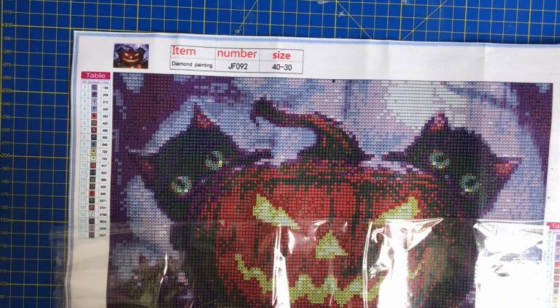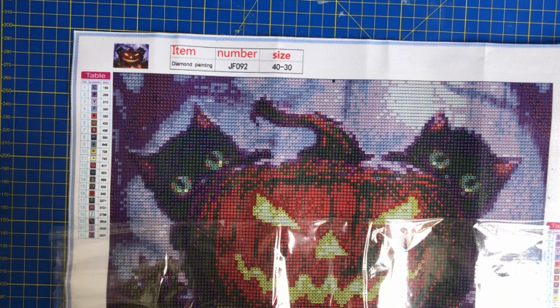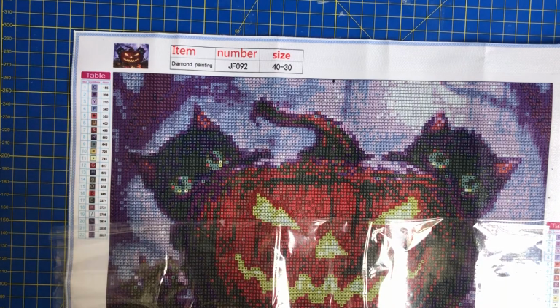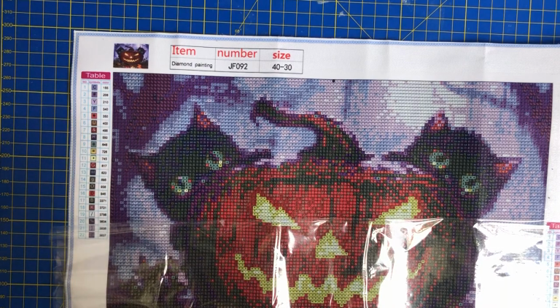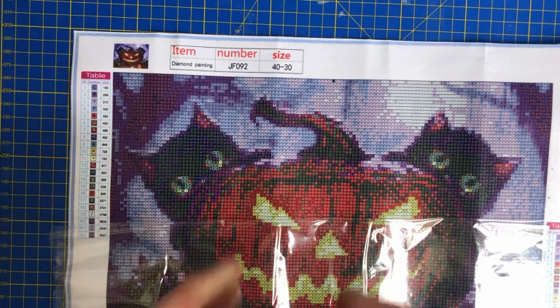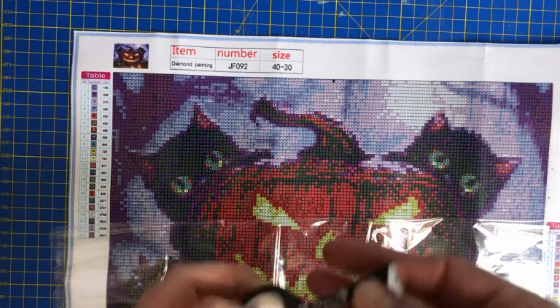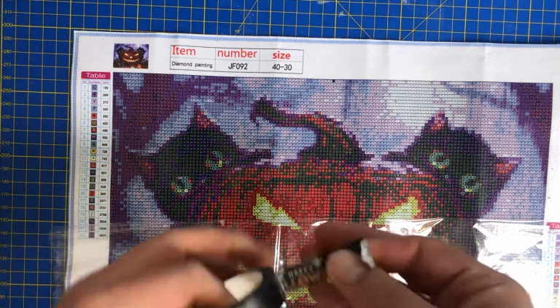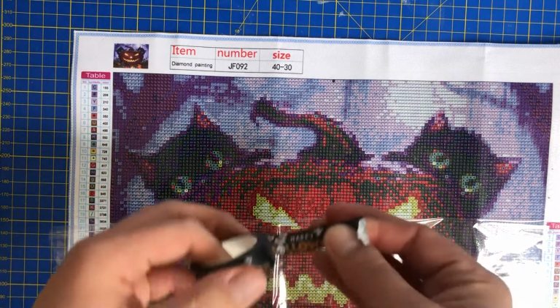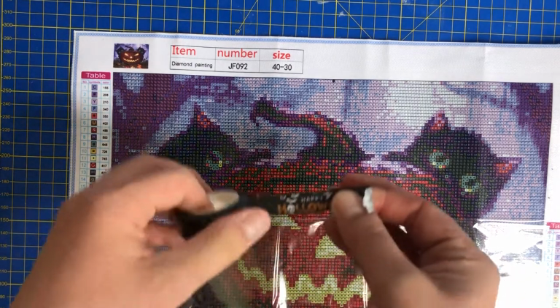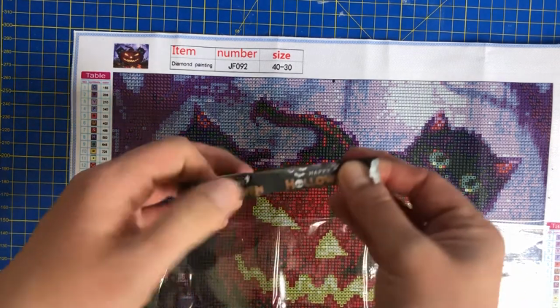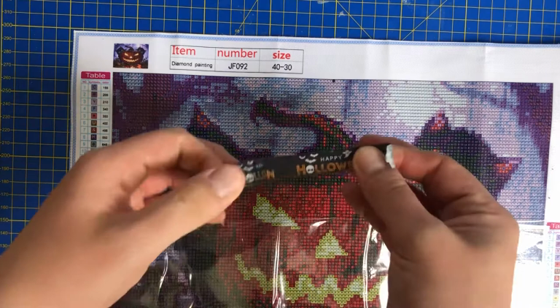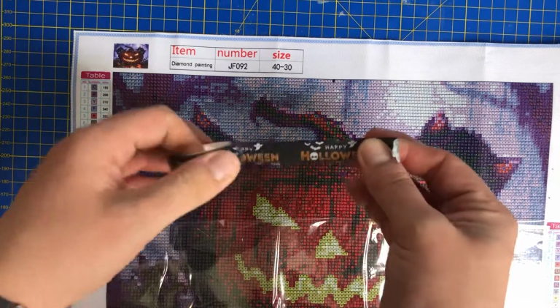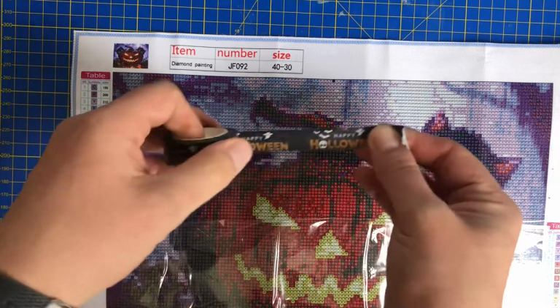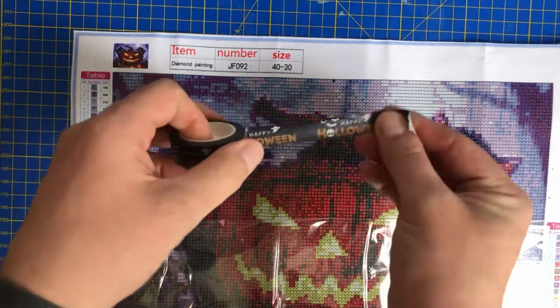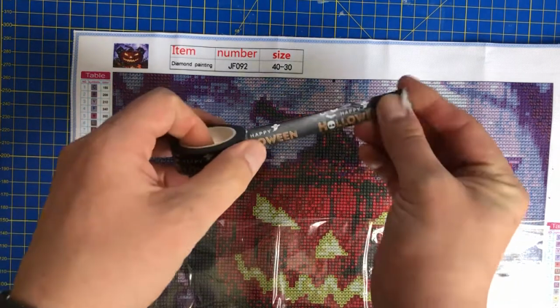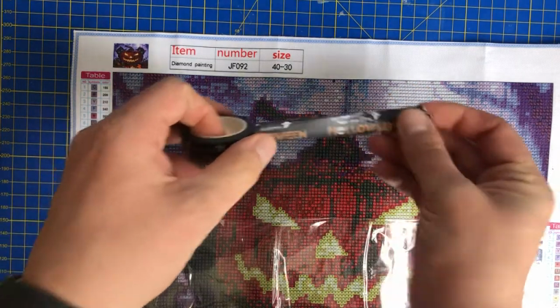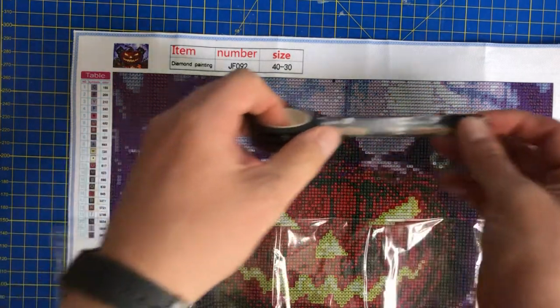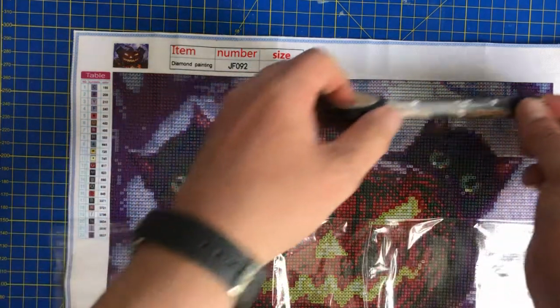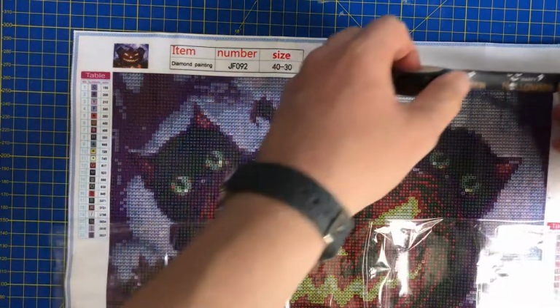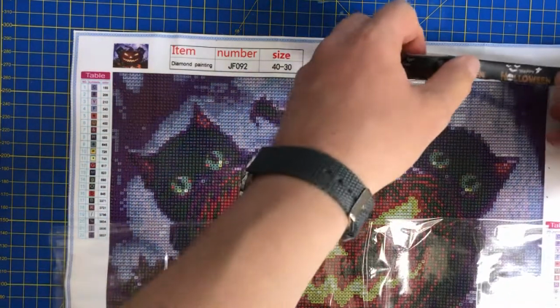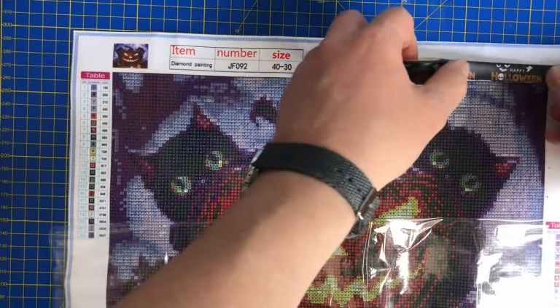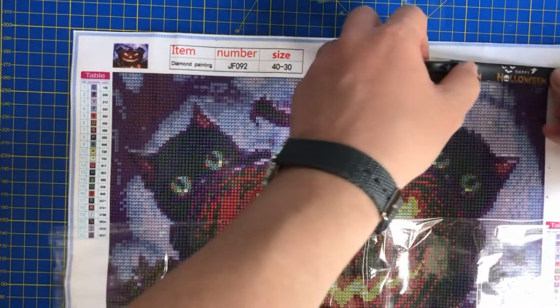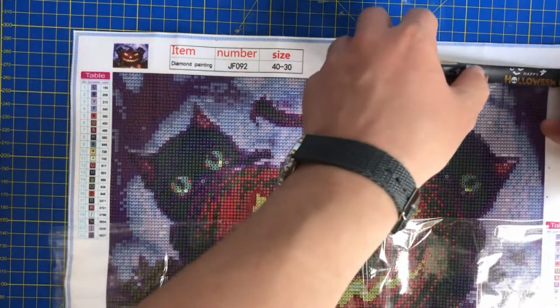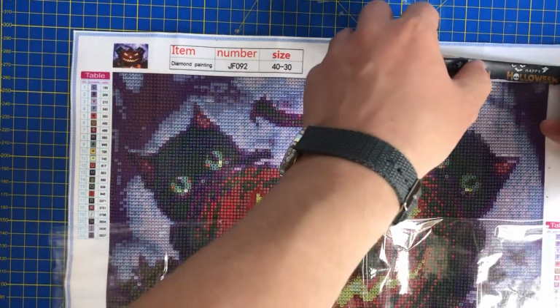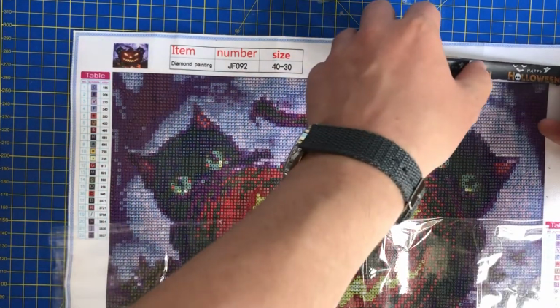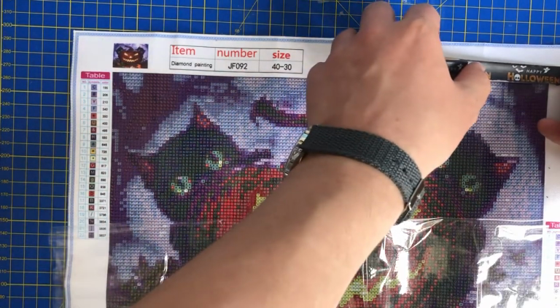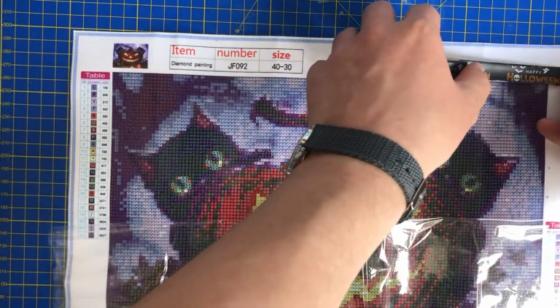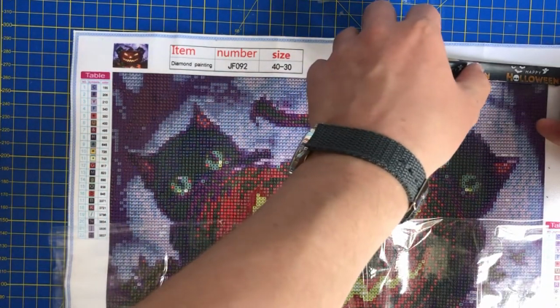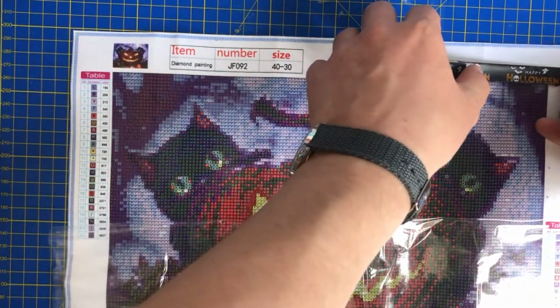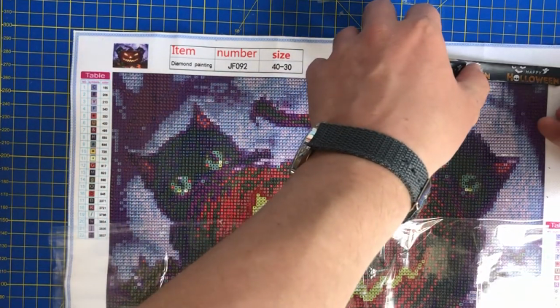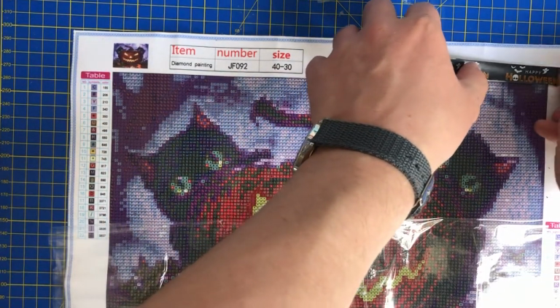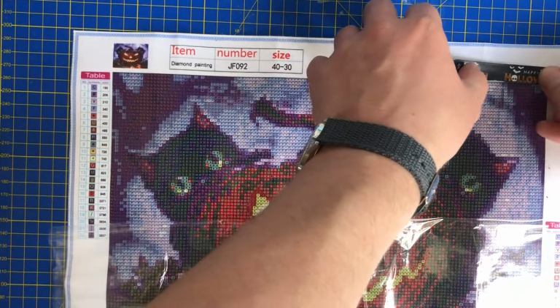There we go — oh that looks lovely. It's a lot thinner but you don't really need a lot, just enough.